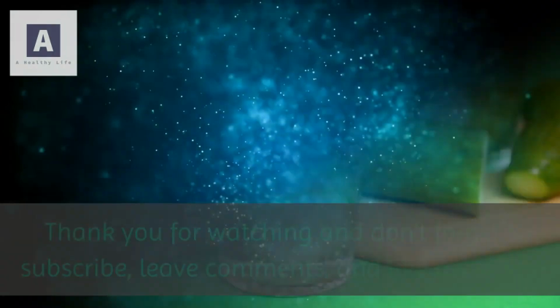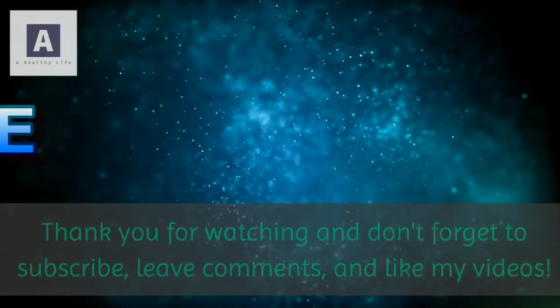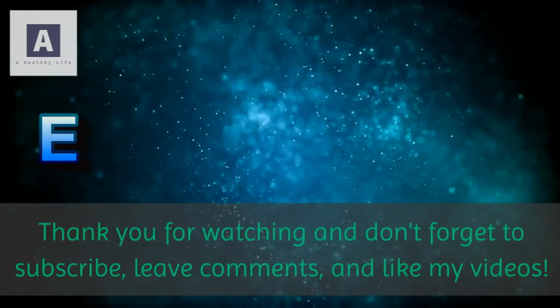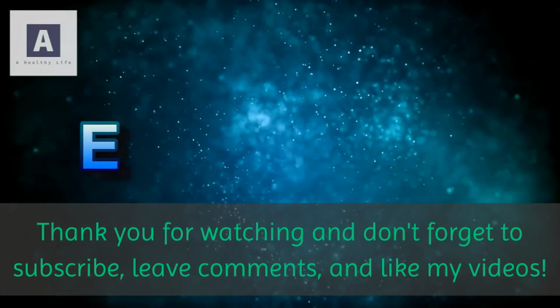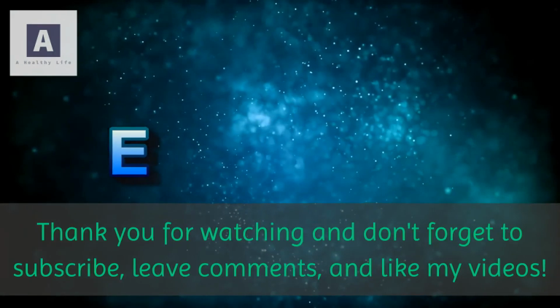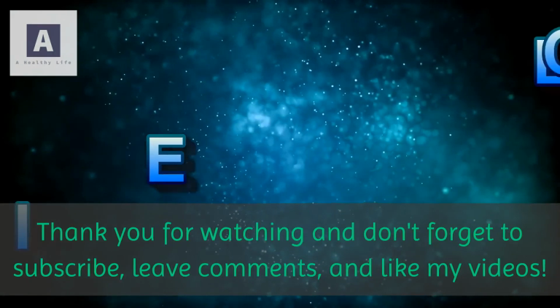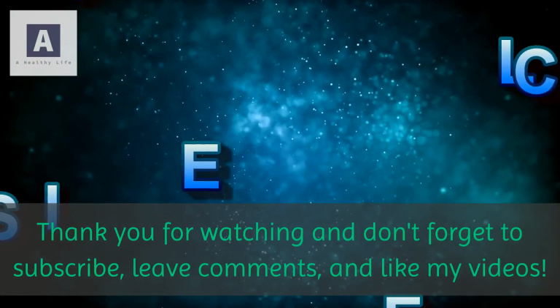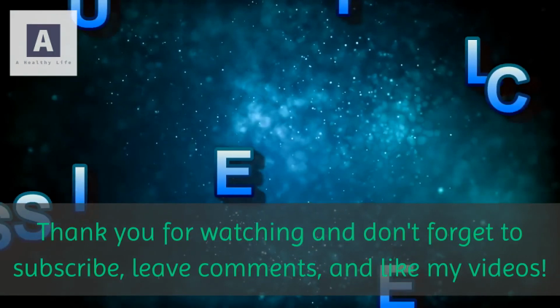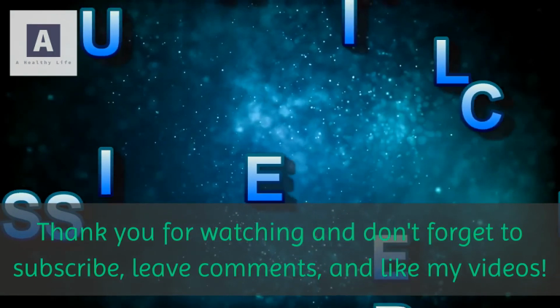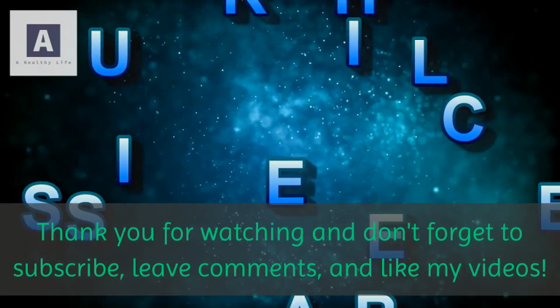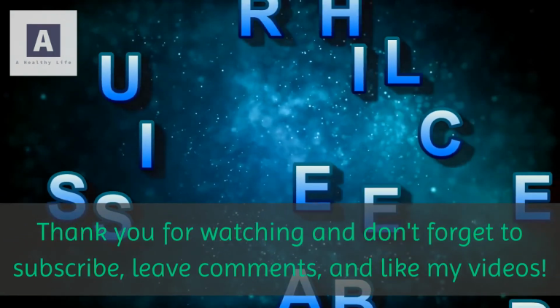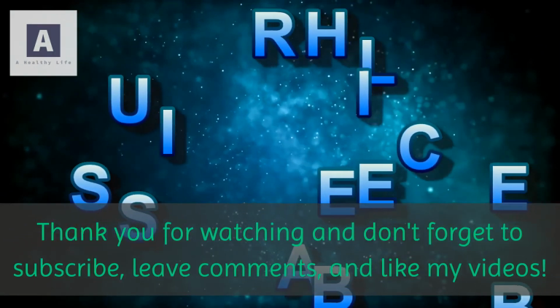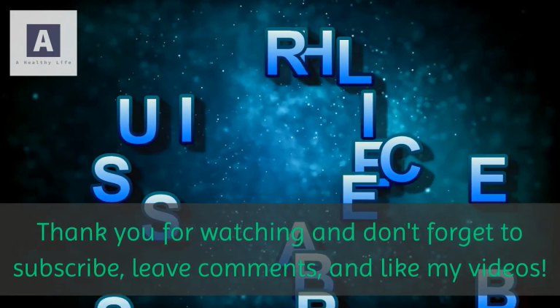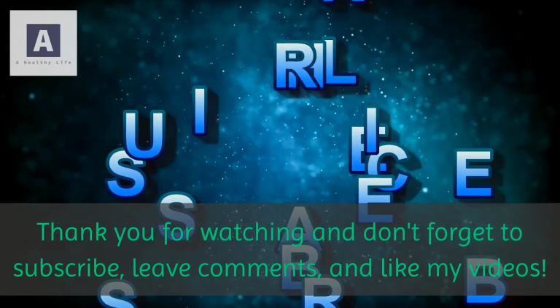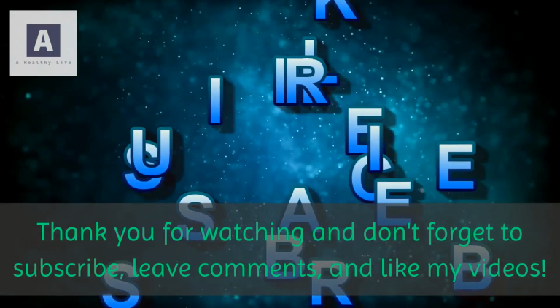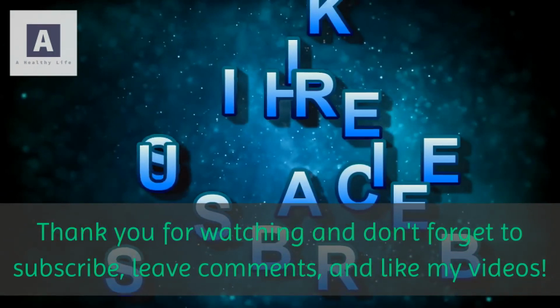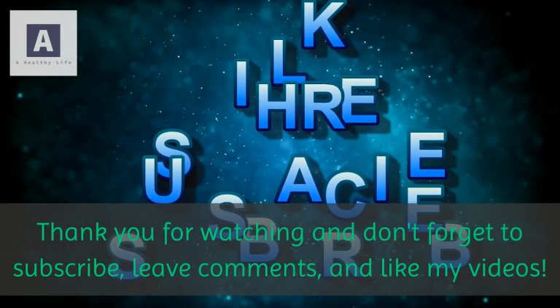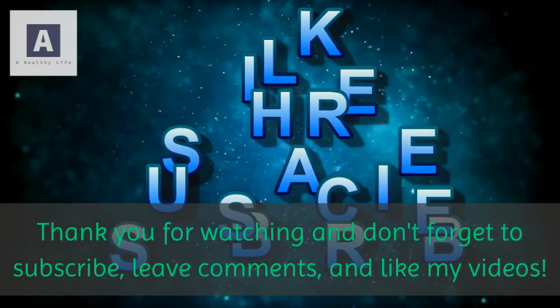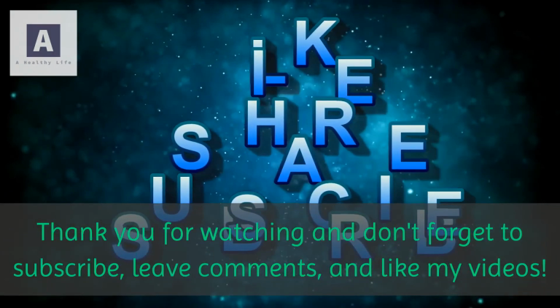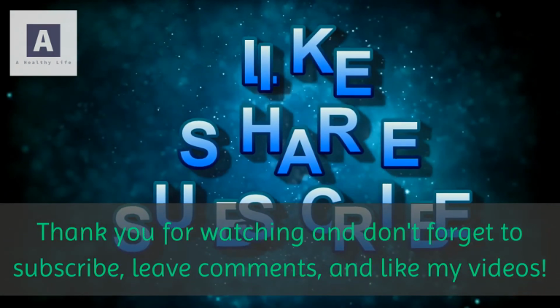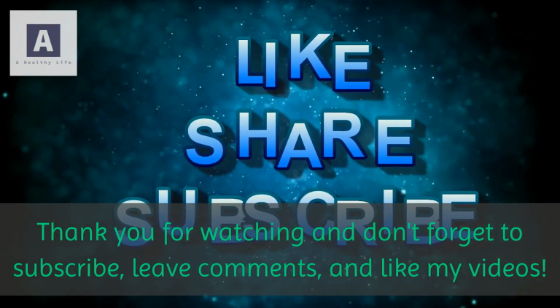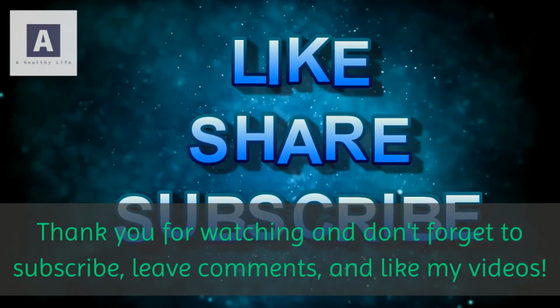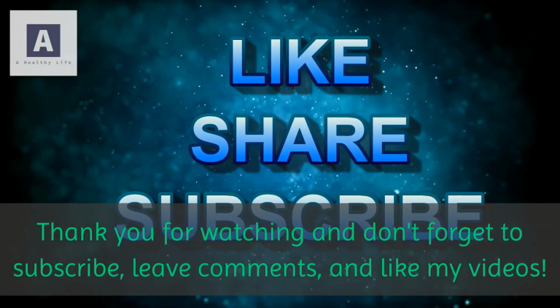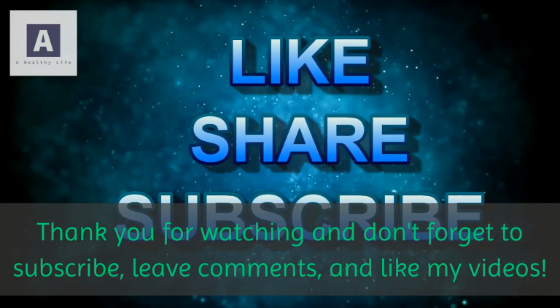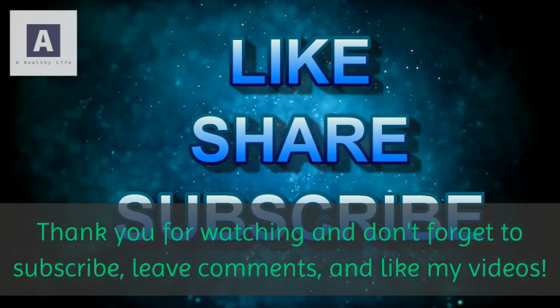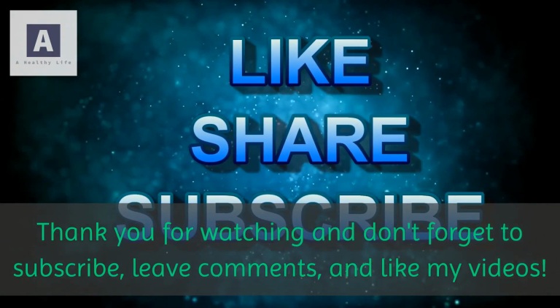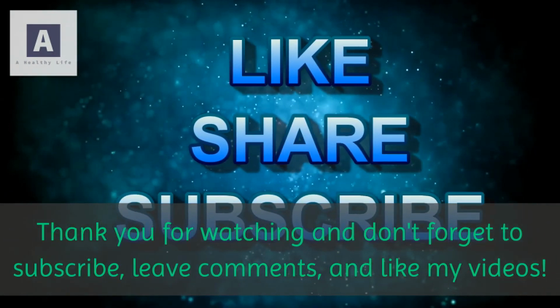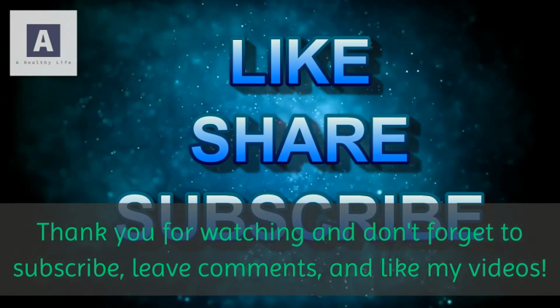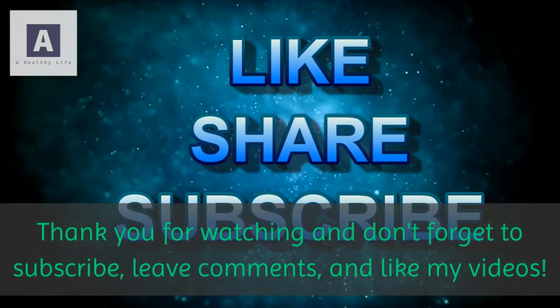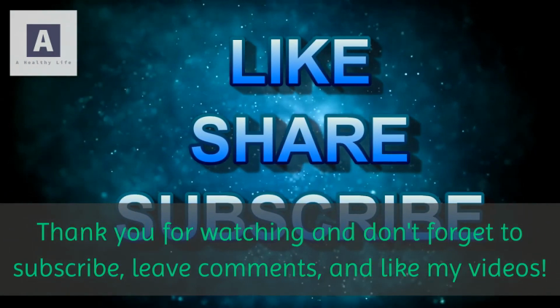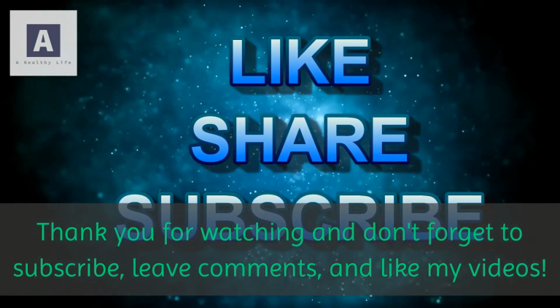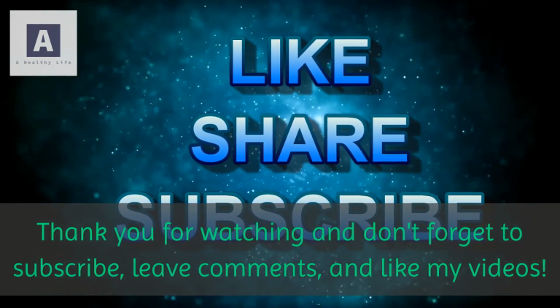Thank you for watching and don't forget to subscribe, leave comments, and like my videos.